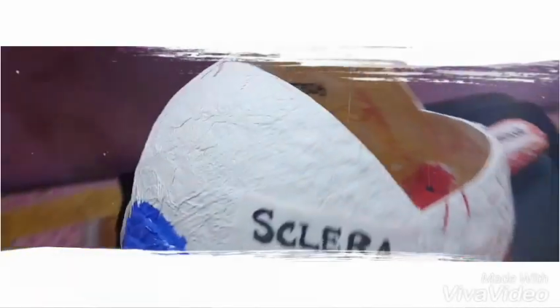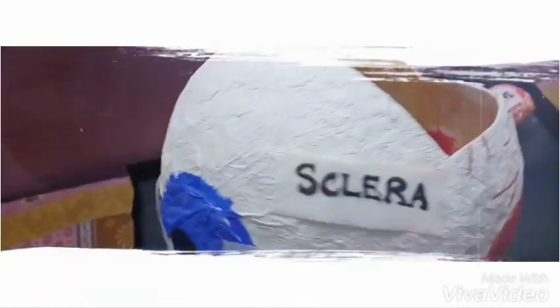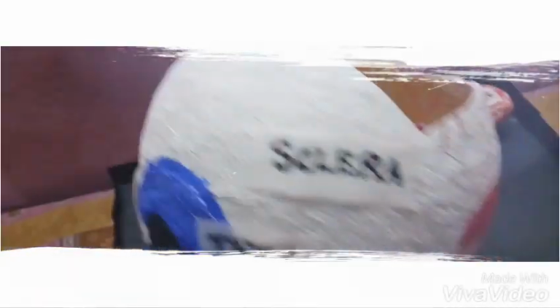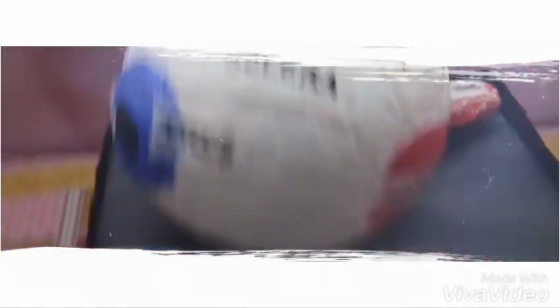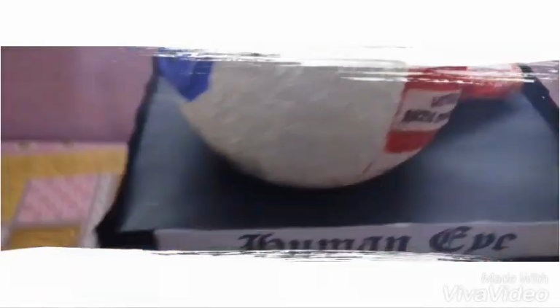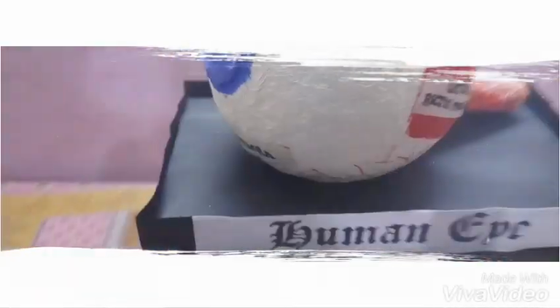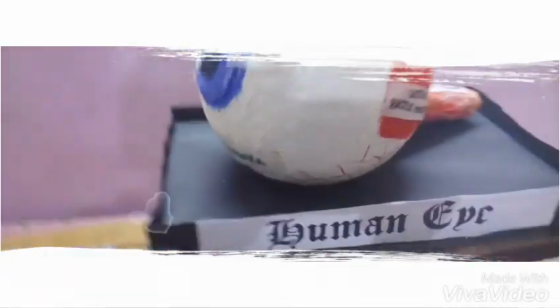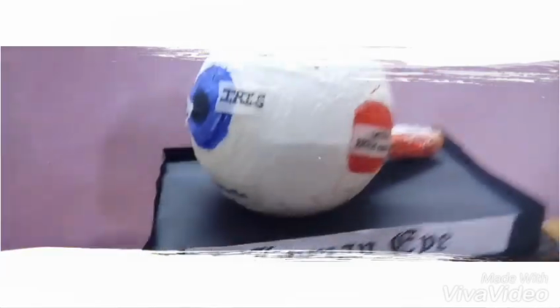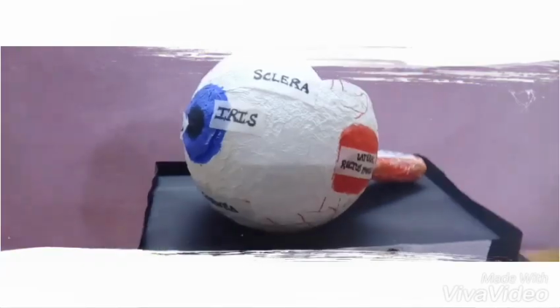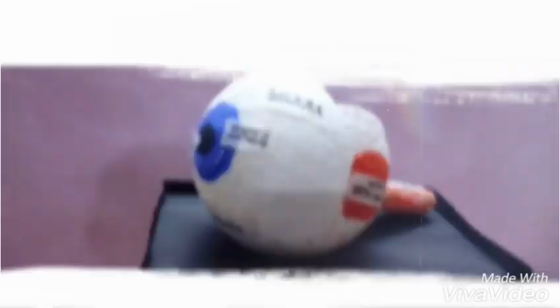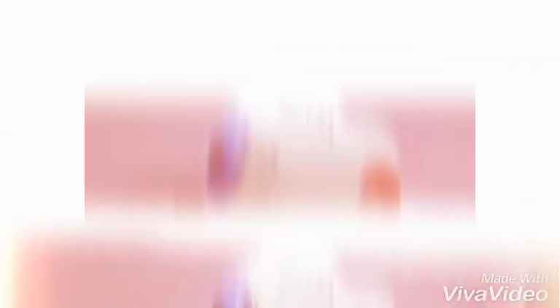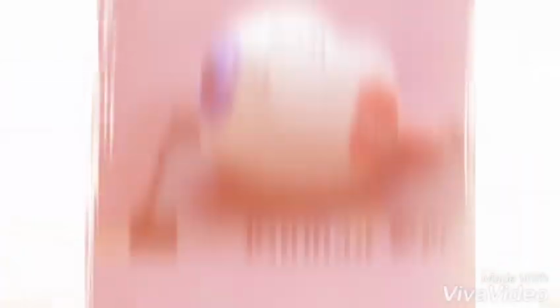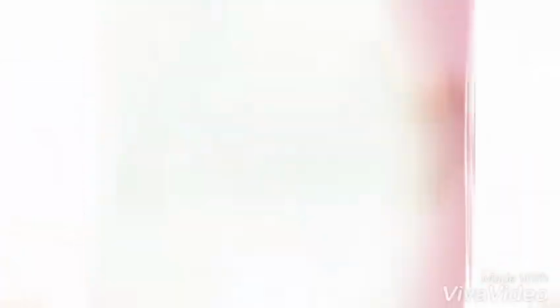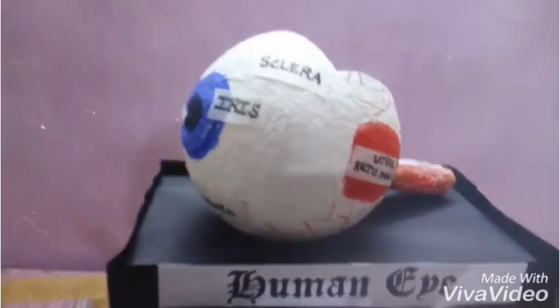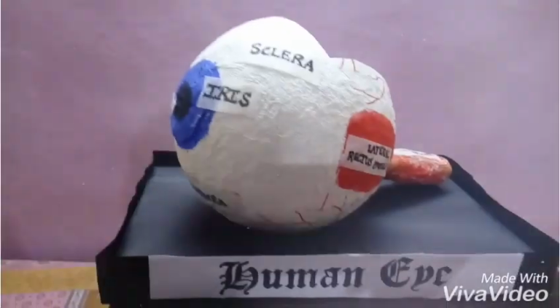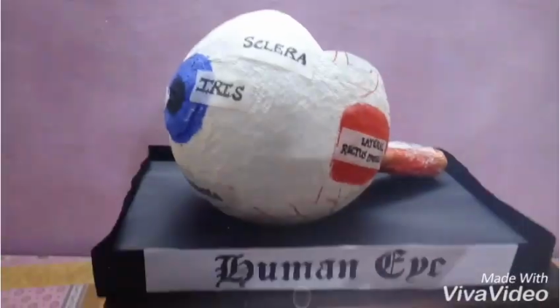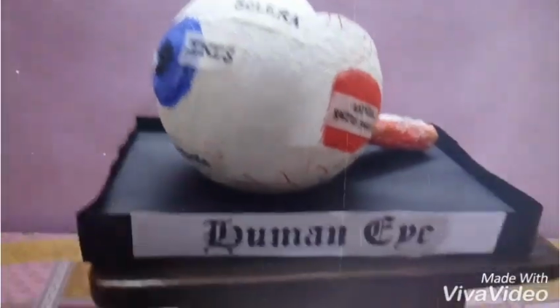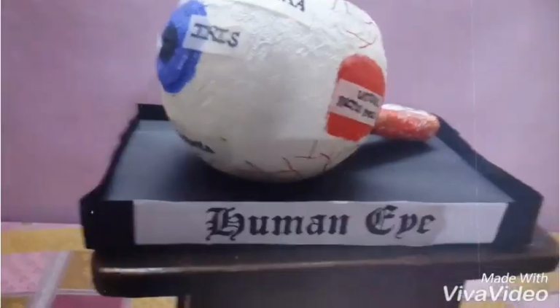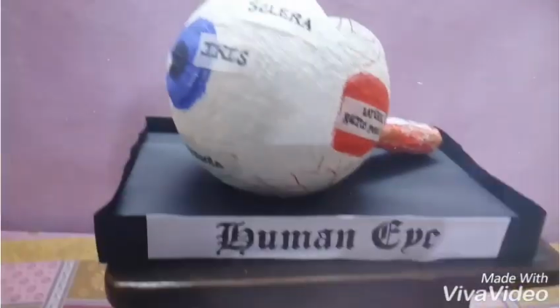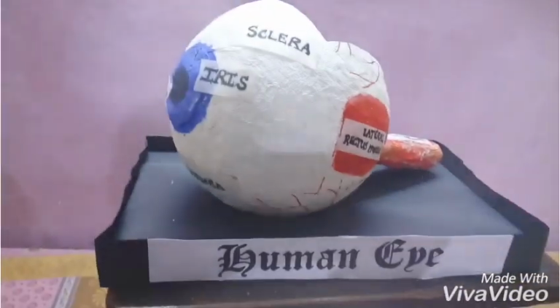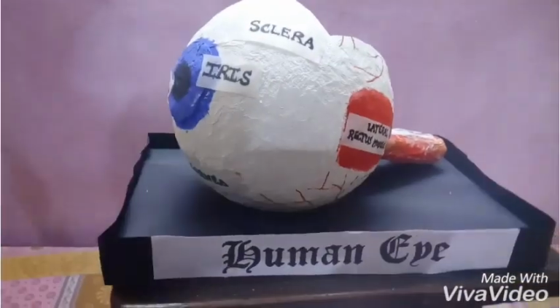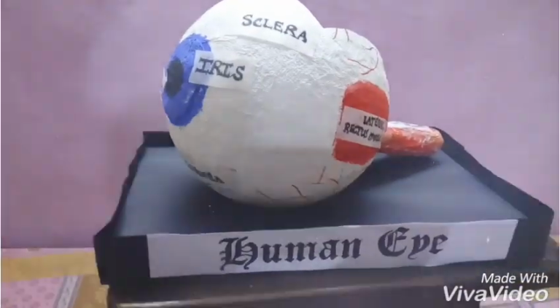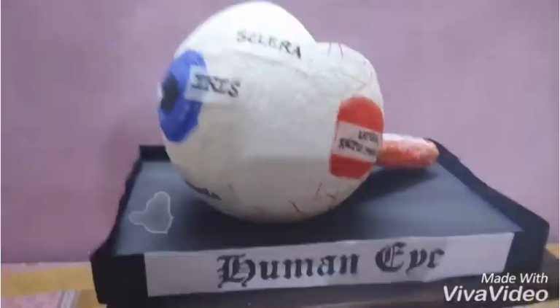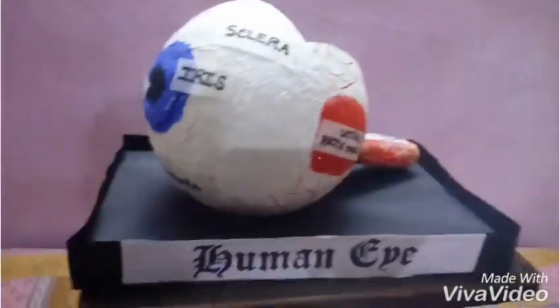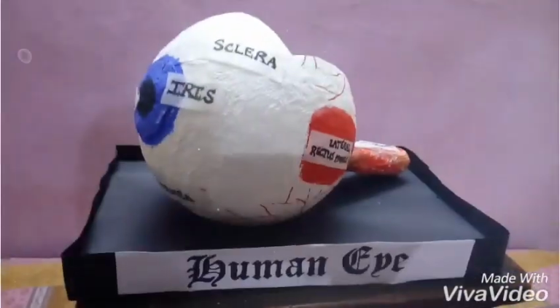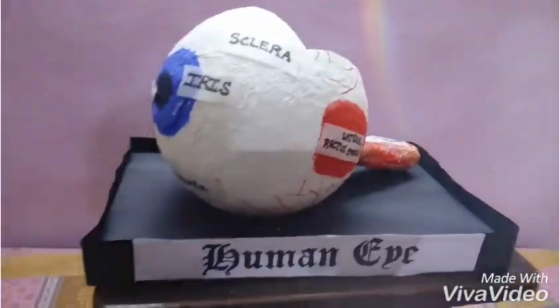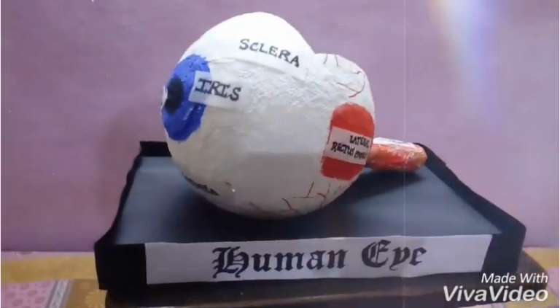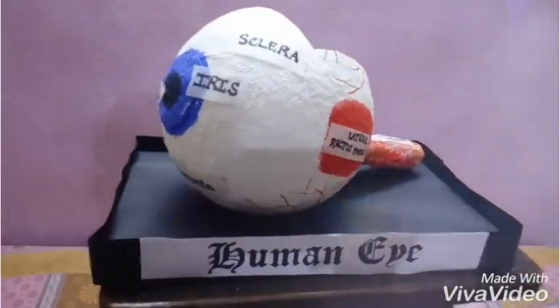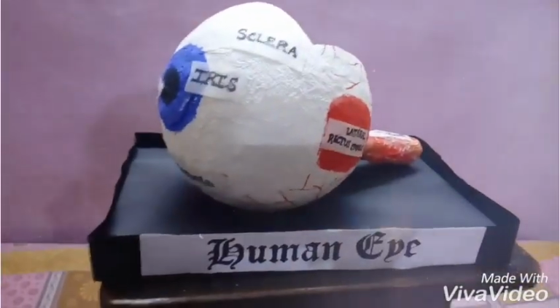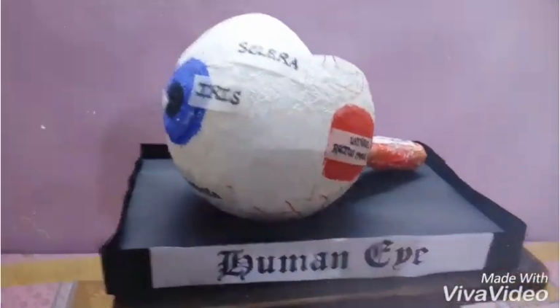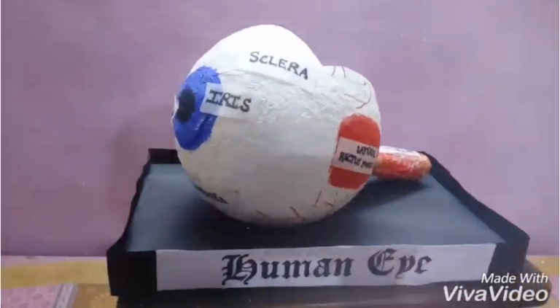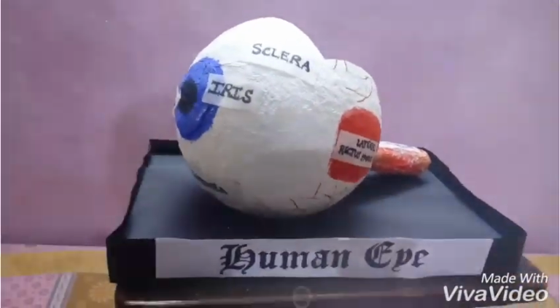This covers all the structures of the eye which you can easily make using tissue paper.